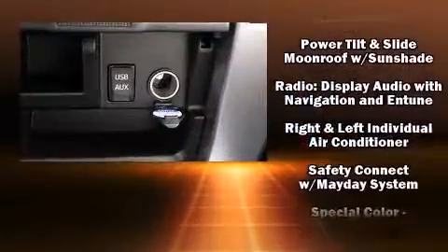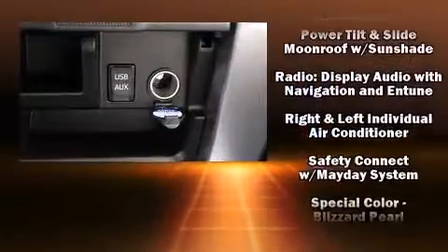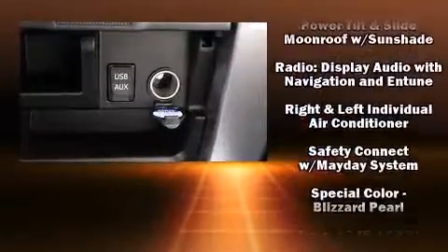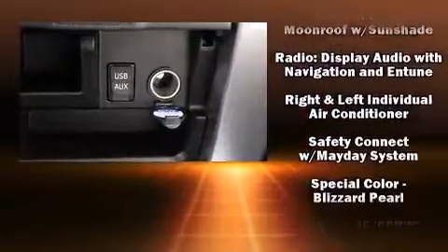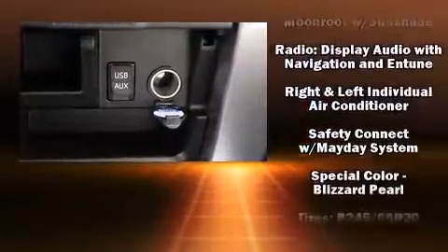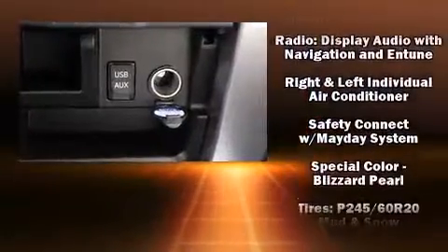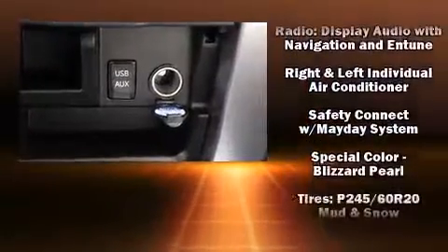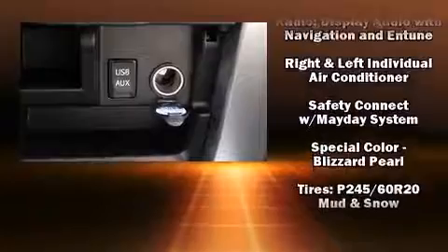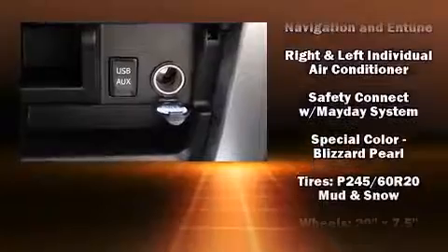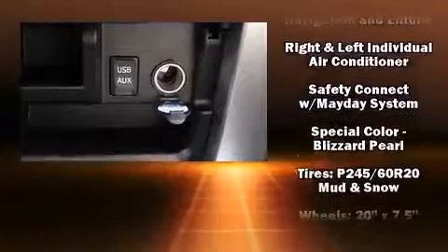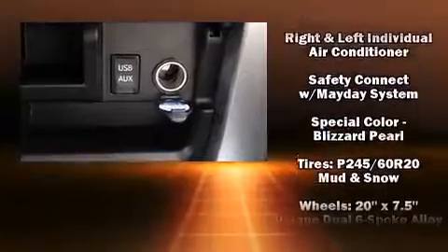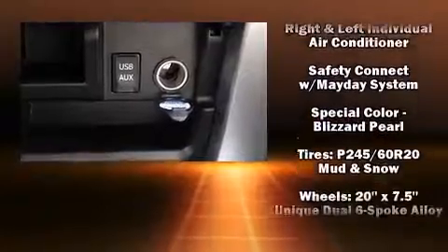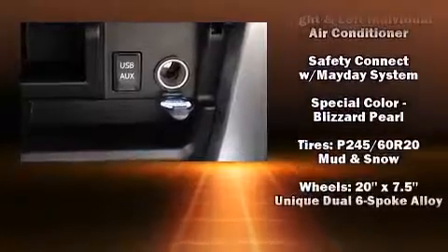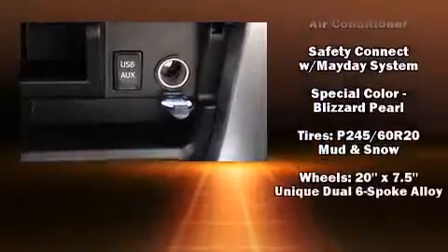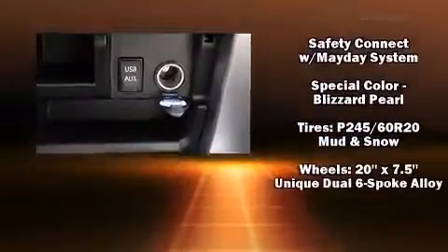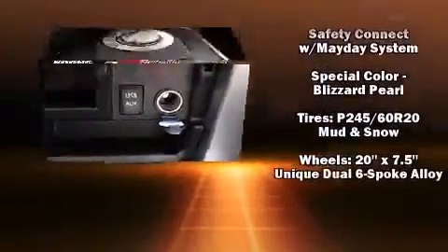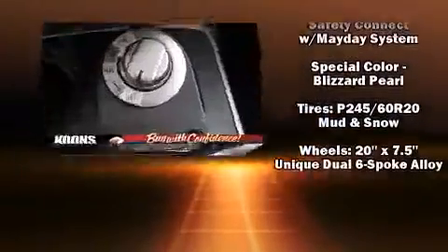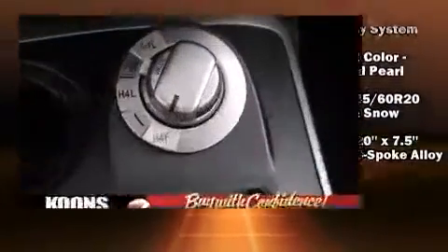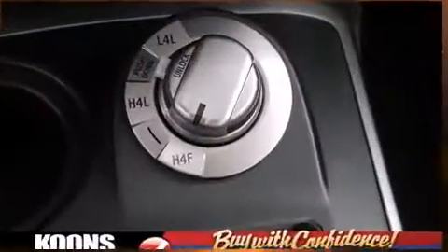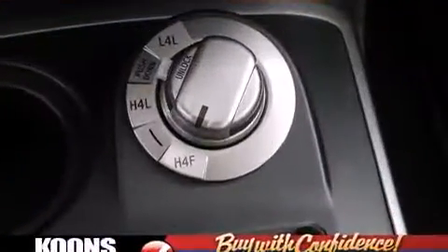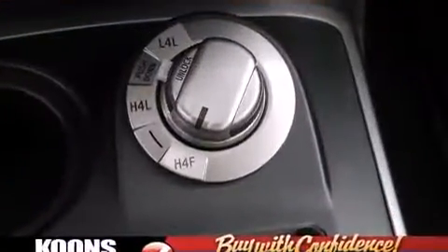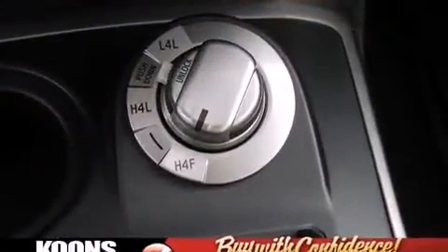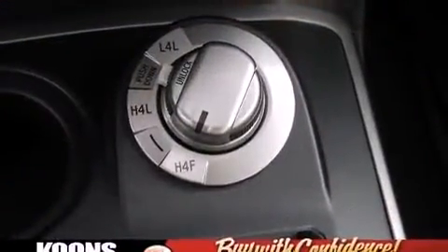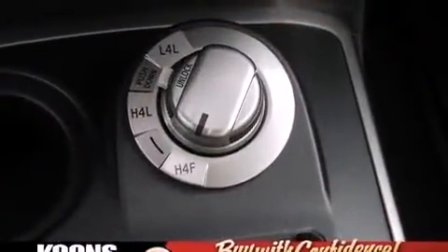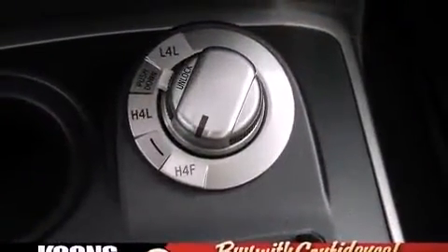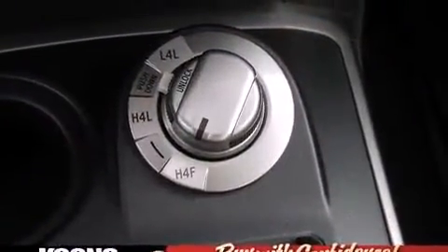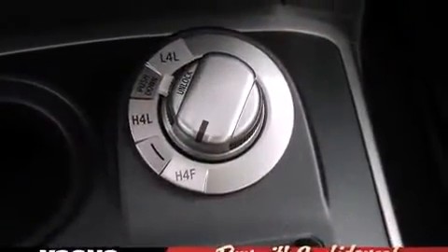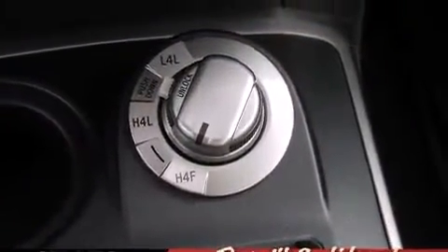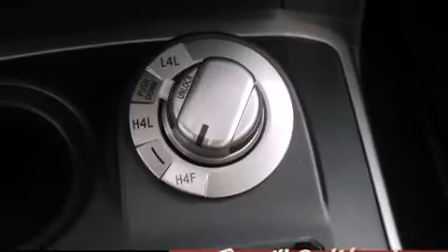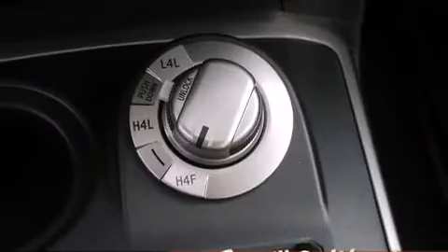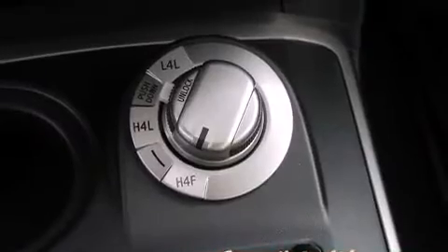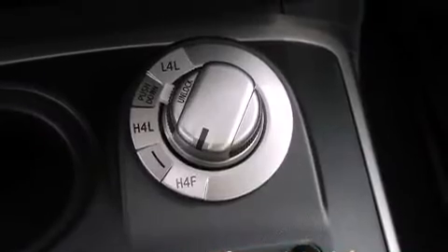Anti-whiplash front head restraint, ignition disabling, an emergency communication system, and four-wheel disc brakes with ABS.